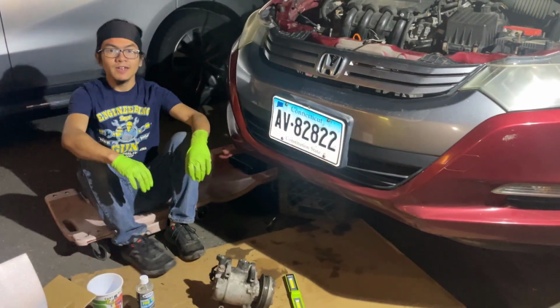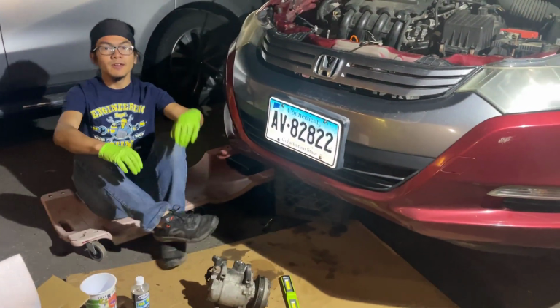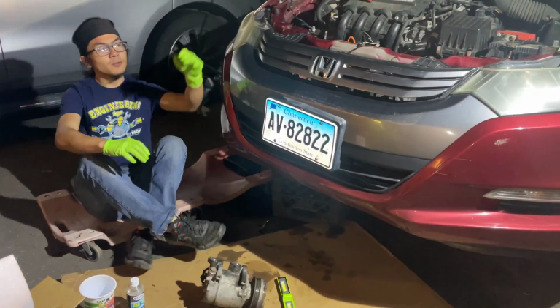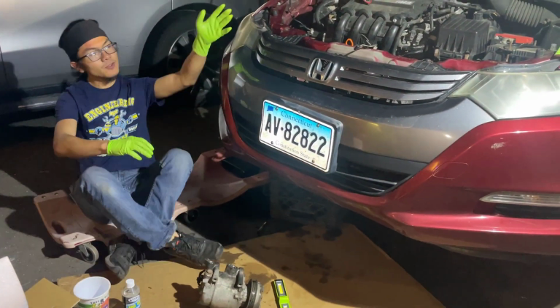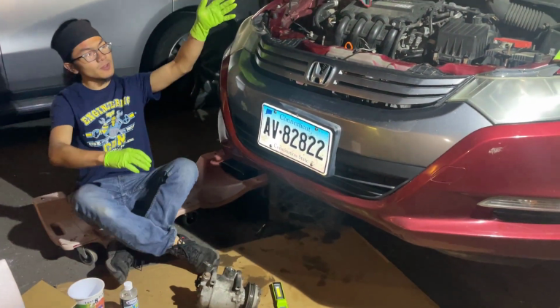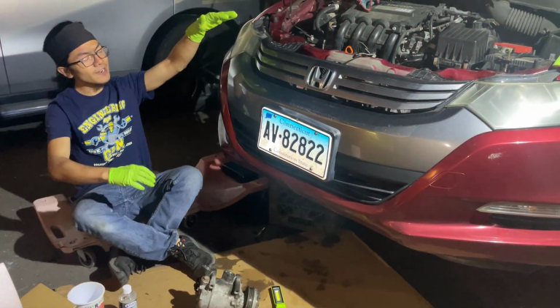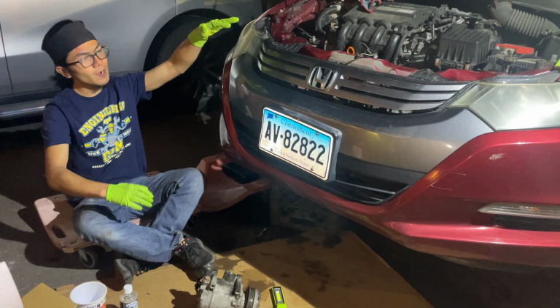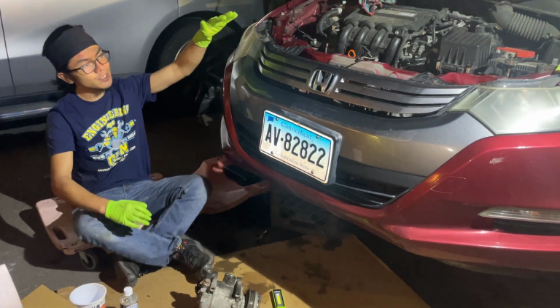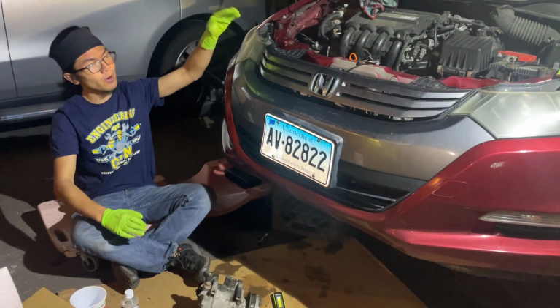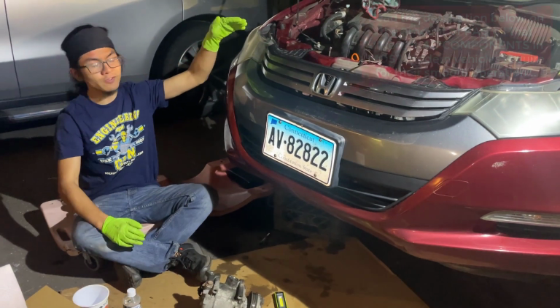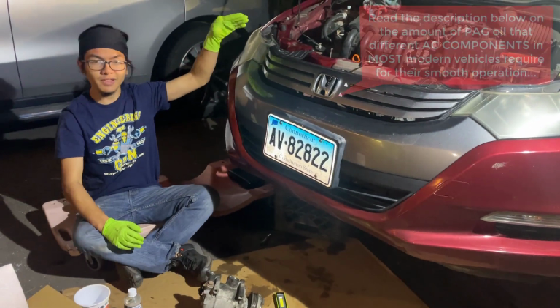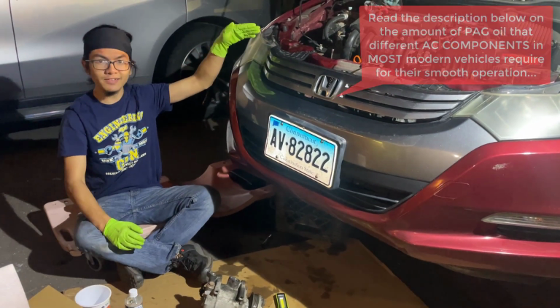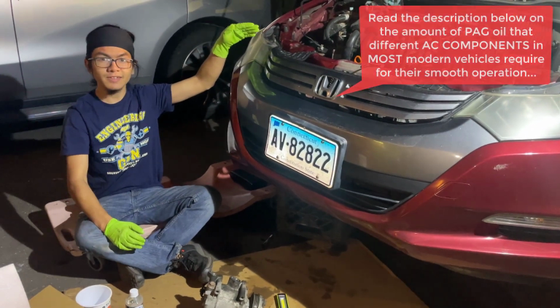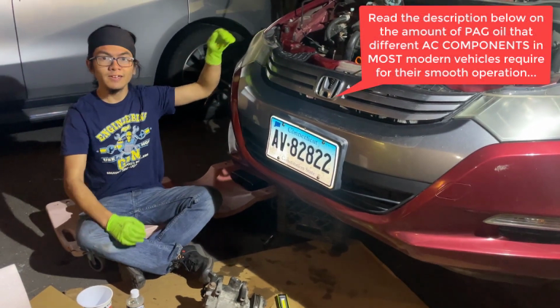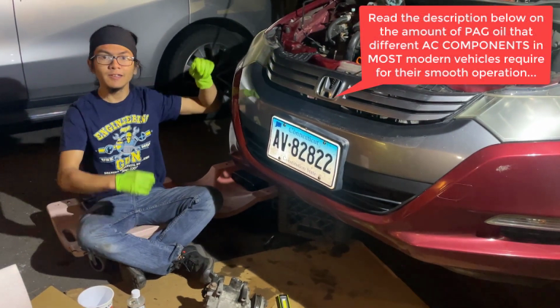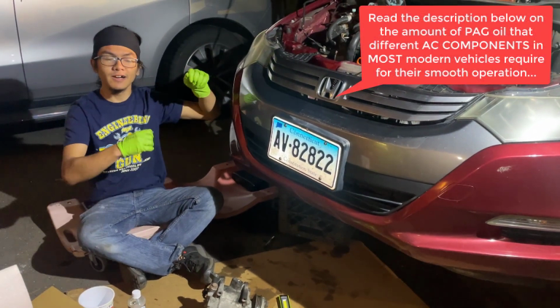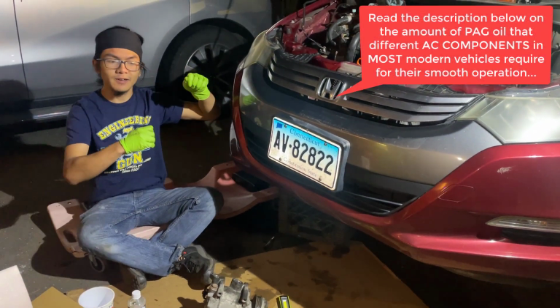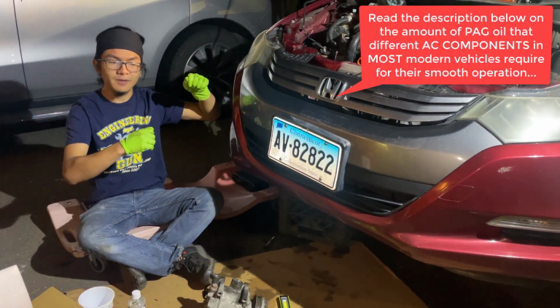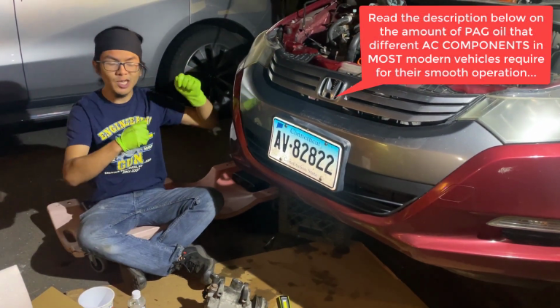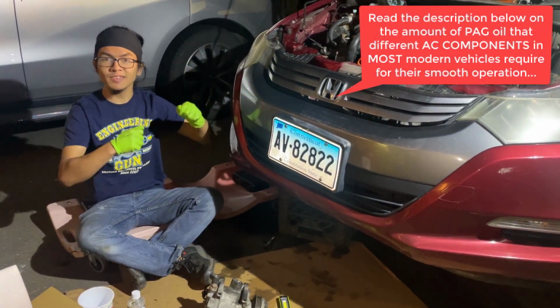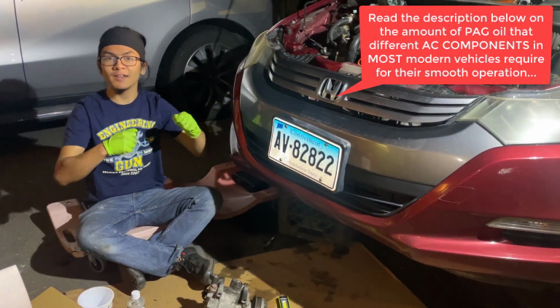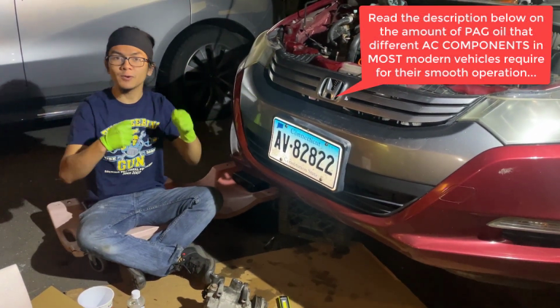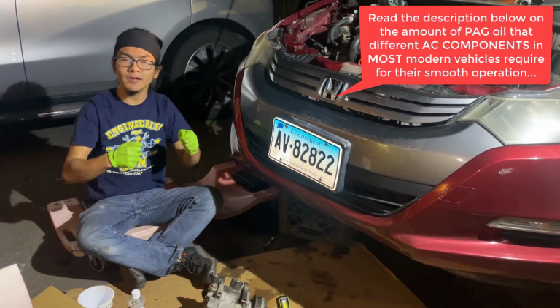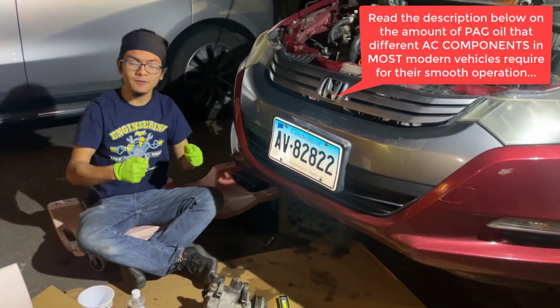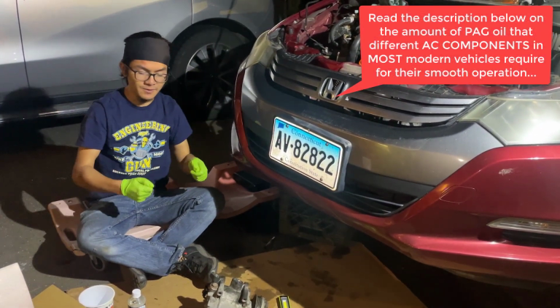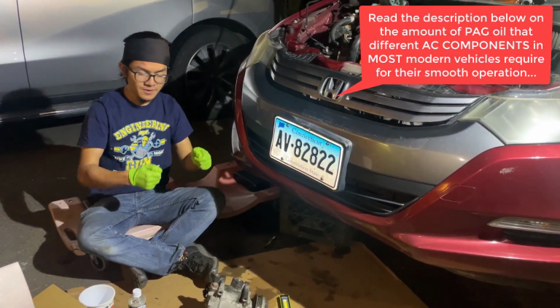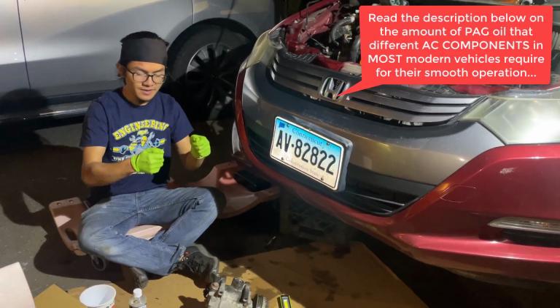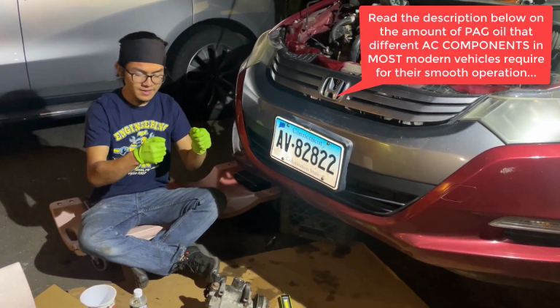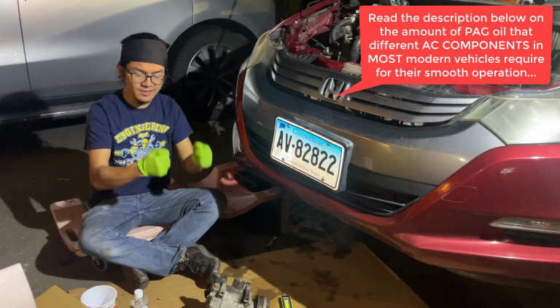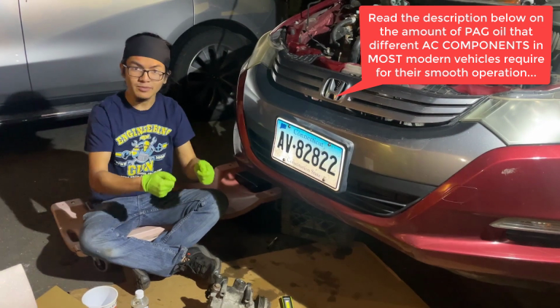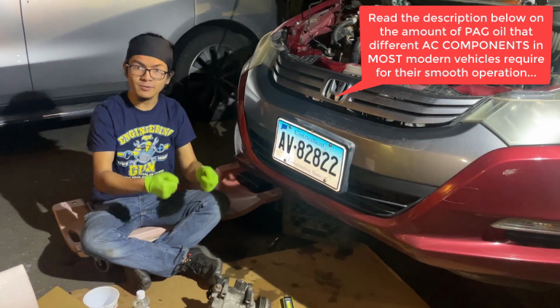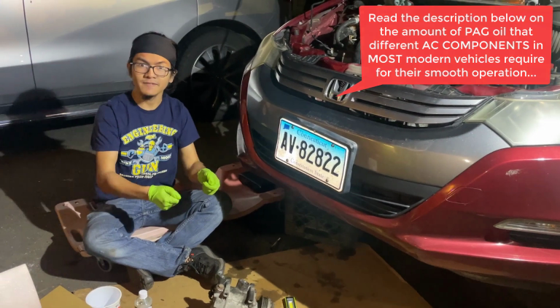So depending on which parts you replace, it changes the amount of oil that you refill the AC compressor with.